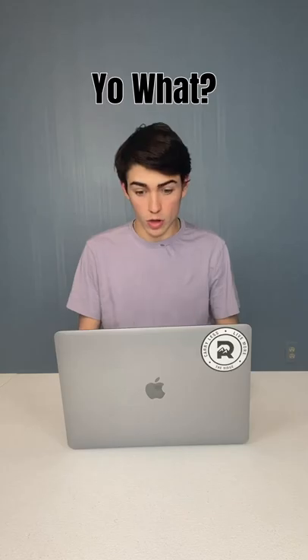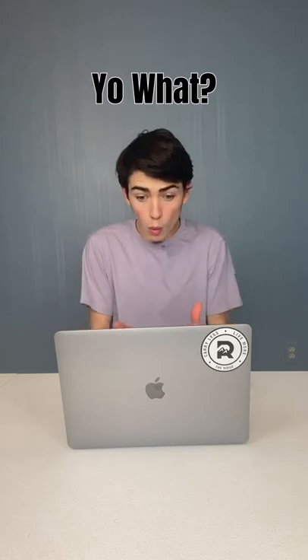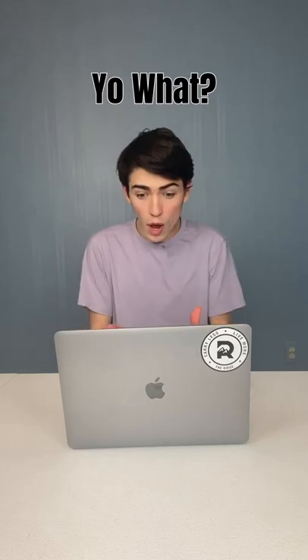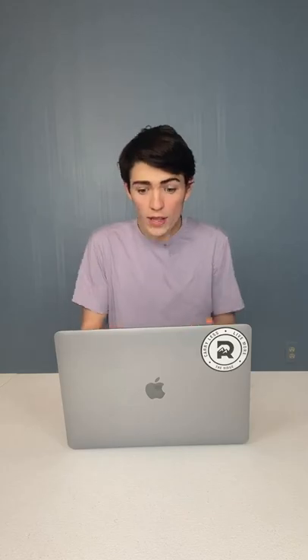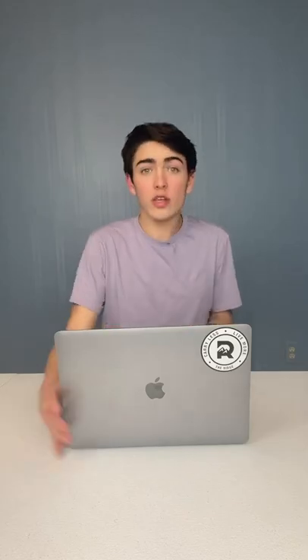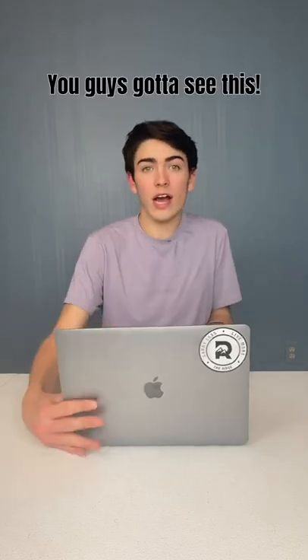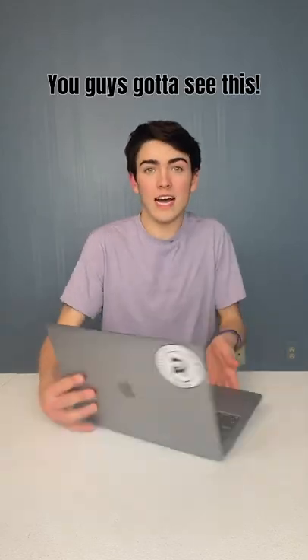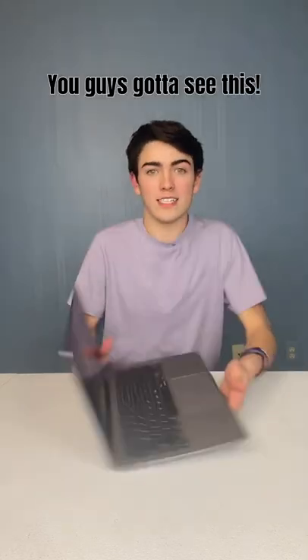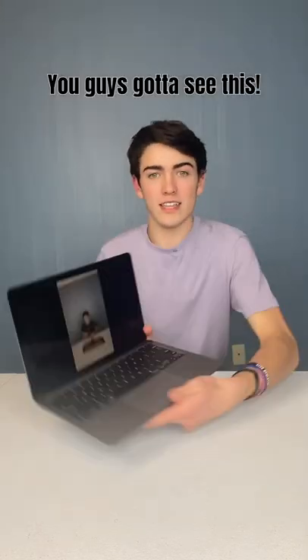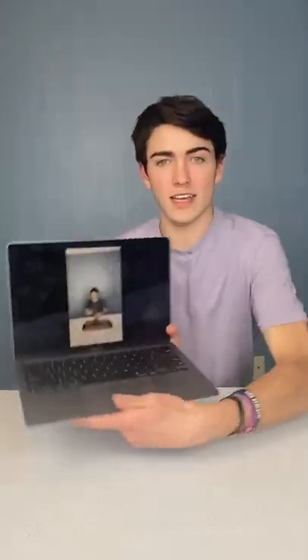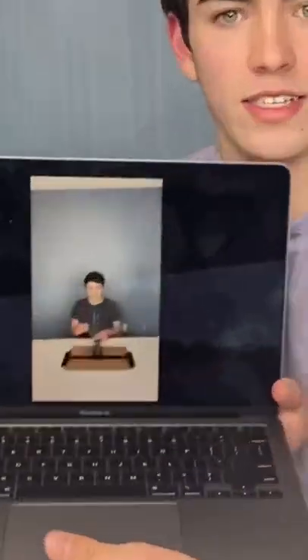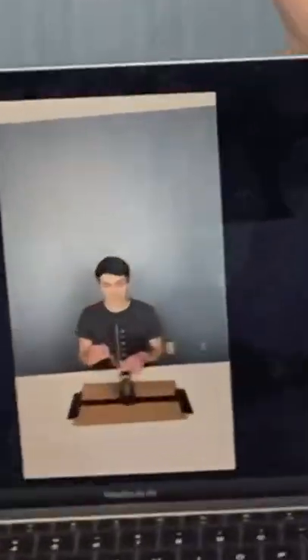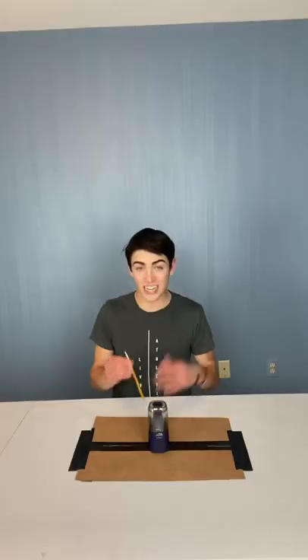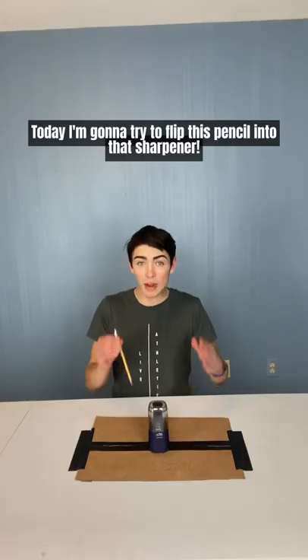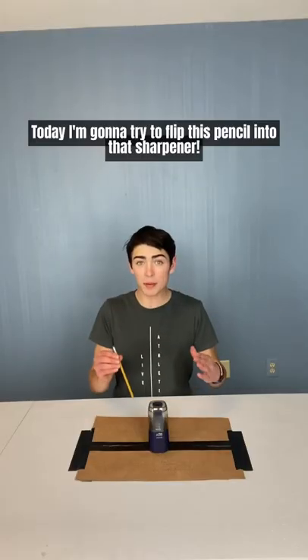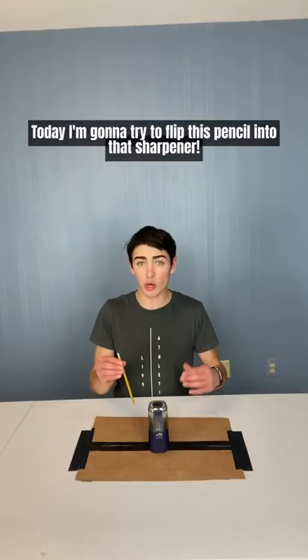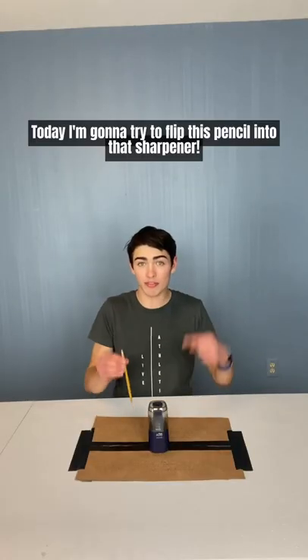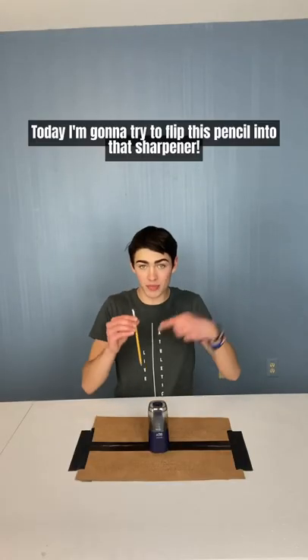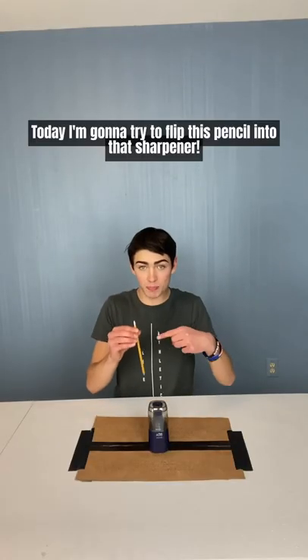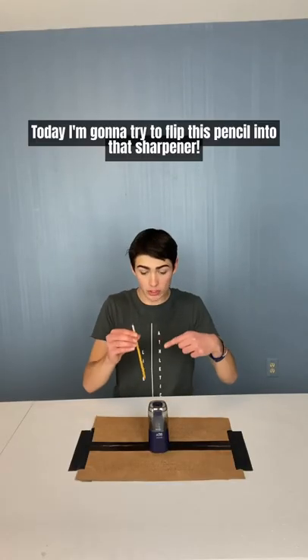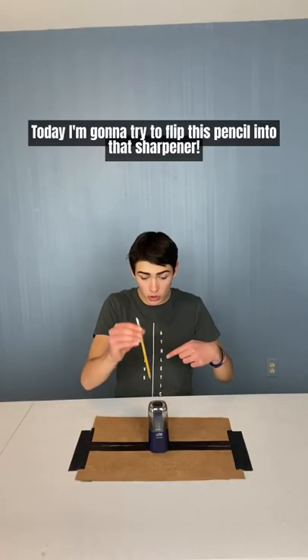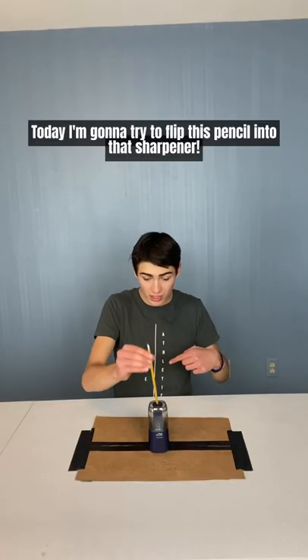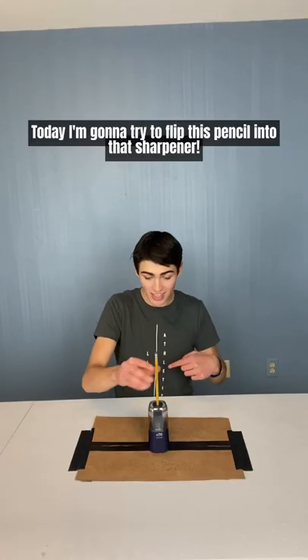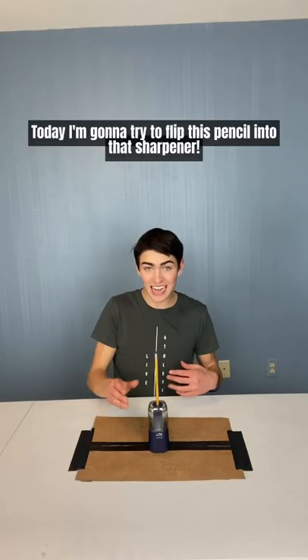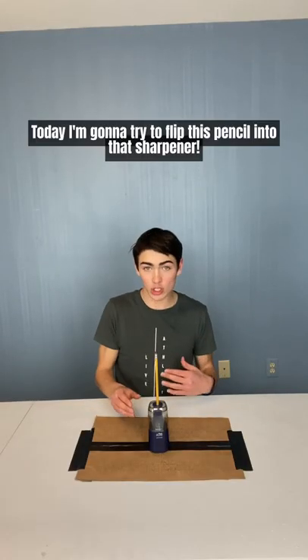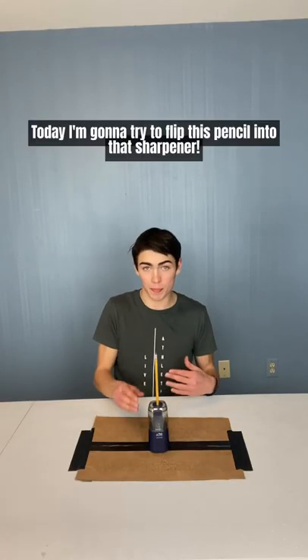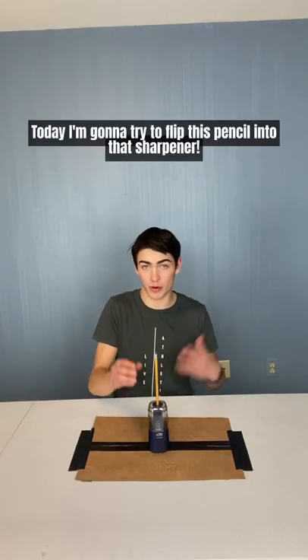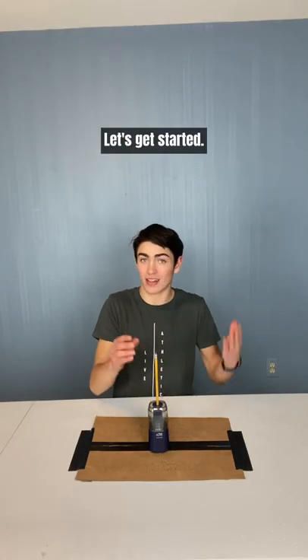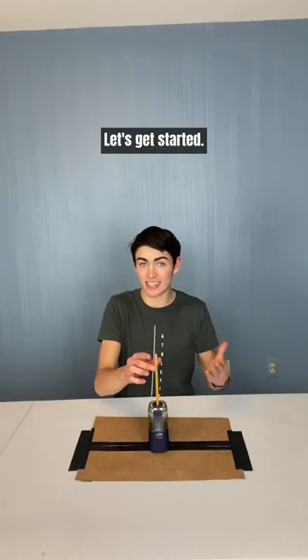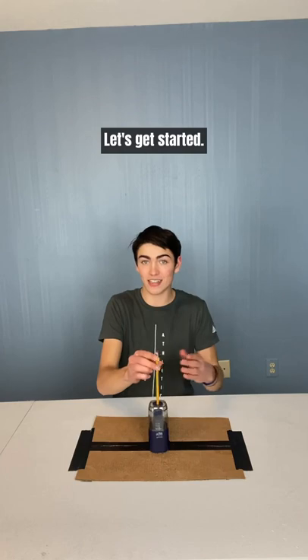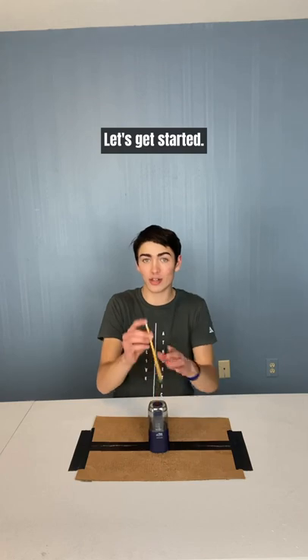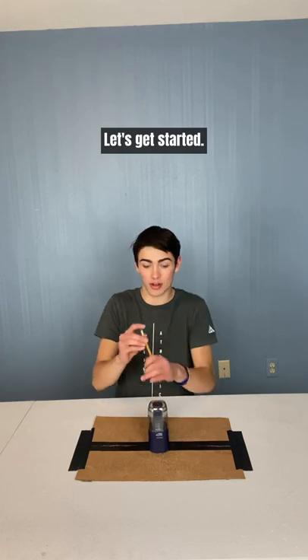Yo, what? You guys gotta see this. Today I'm gonna be trying to flip this pencil into that sharpener. Let's get started.